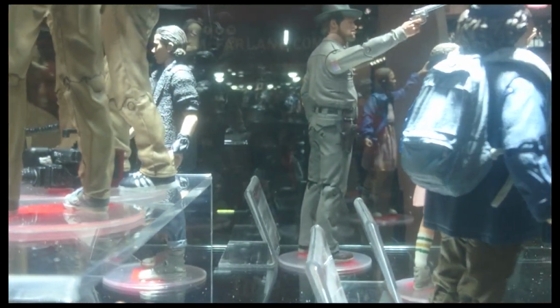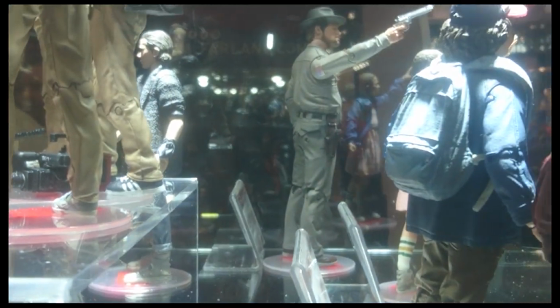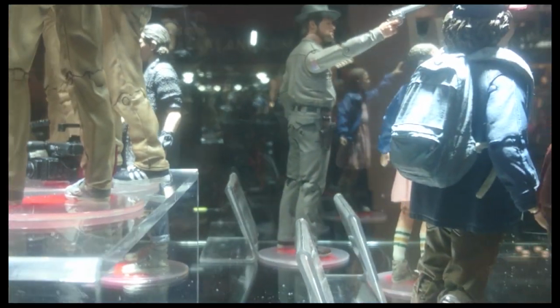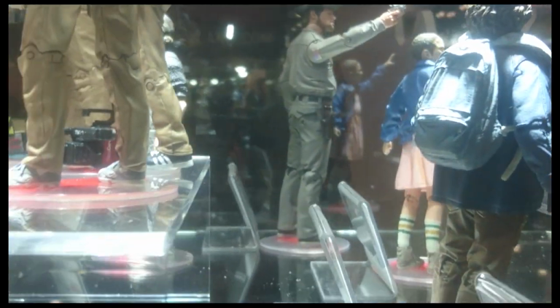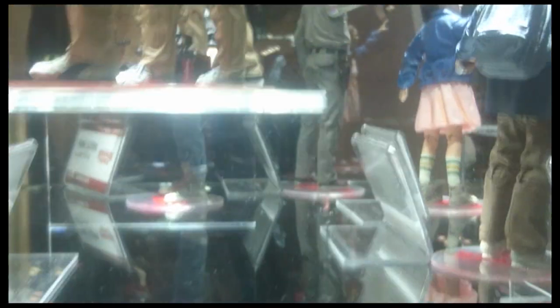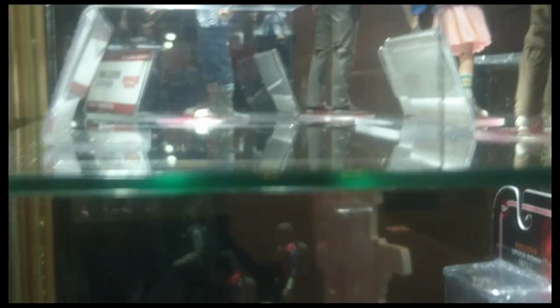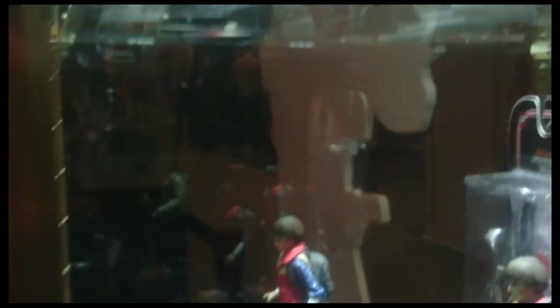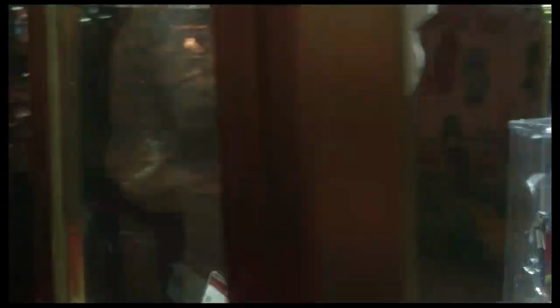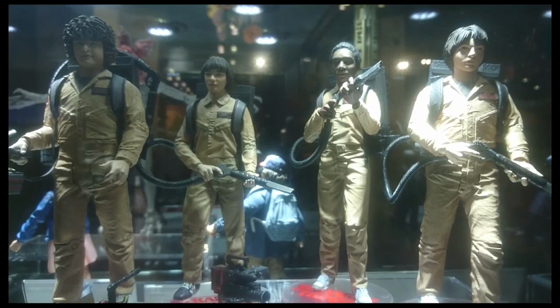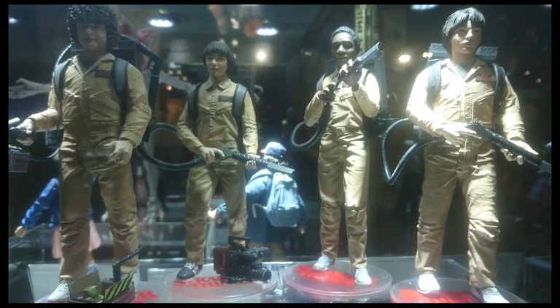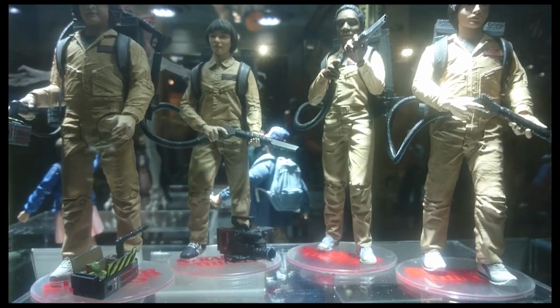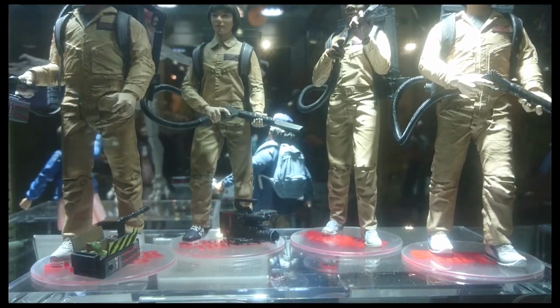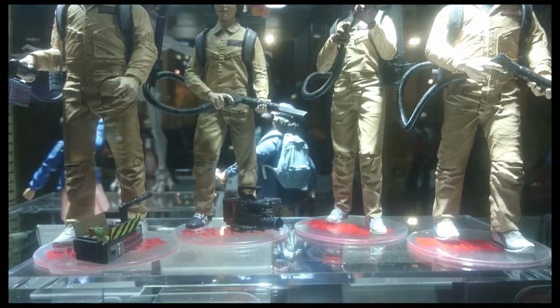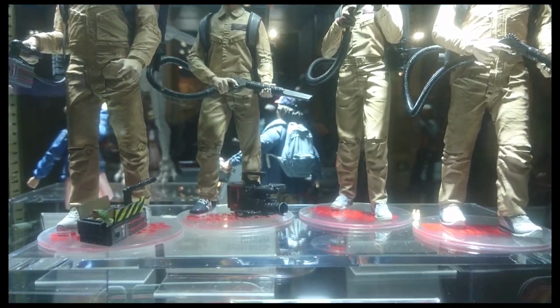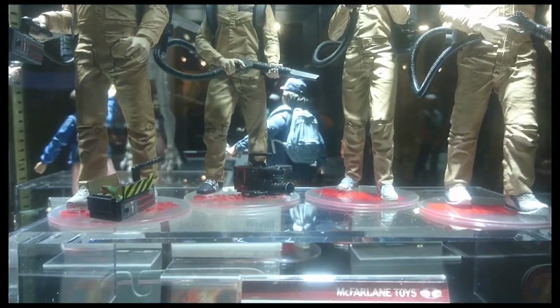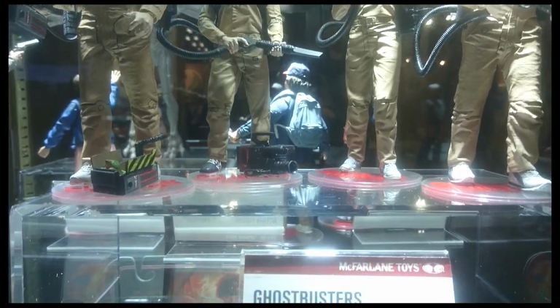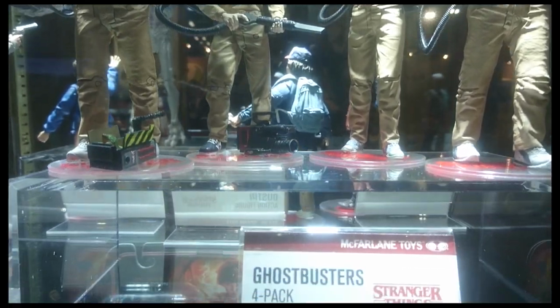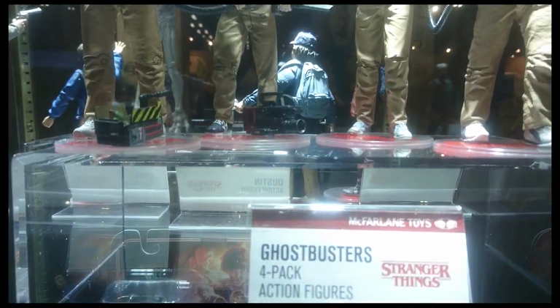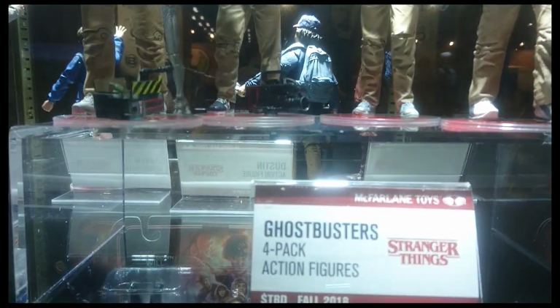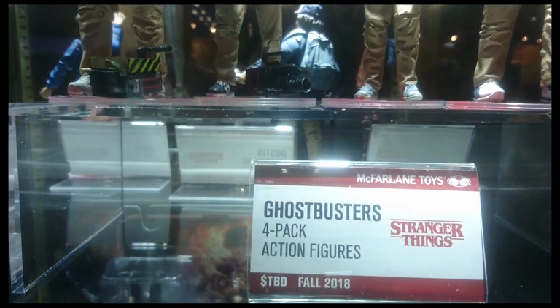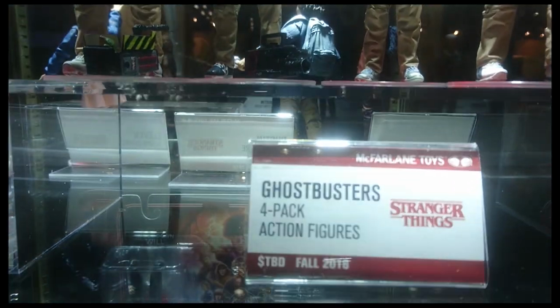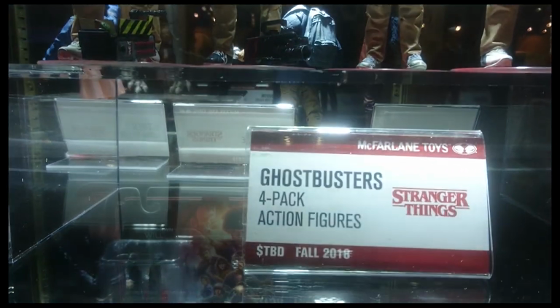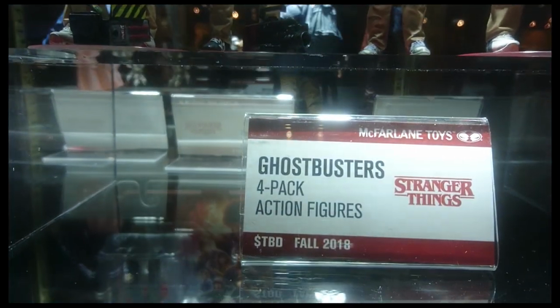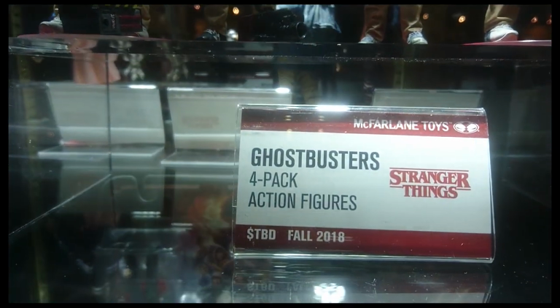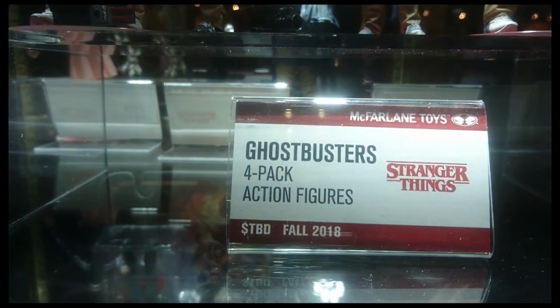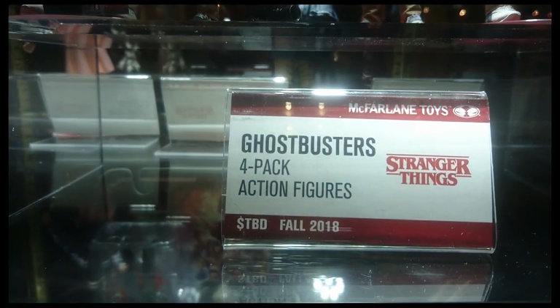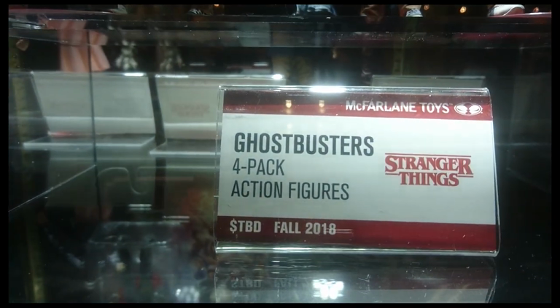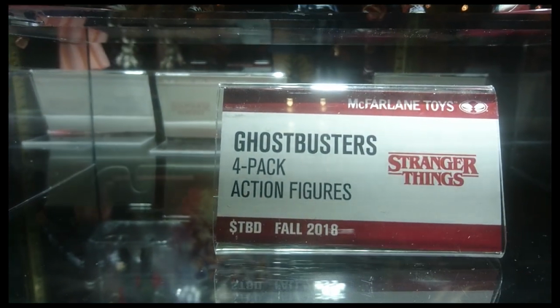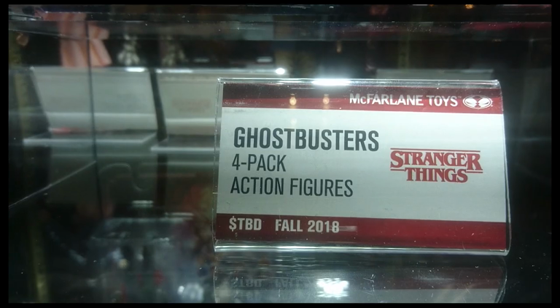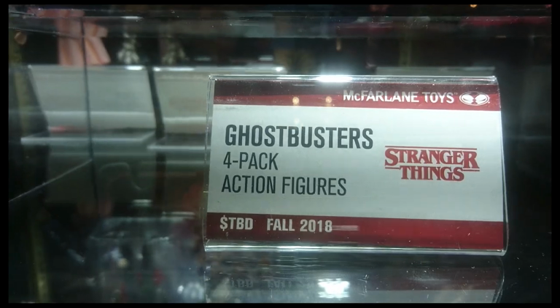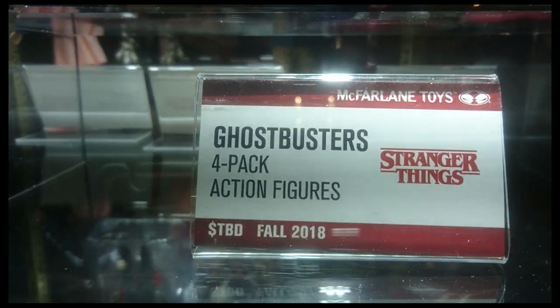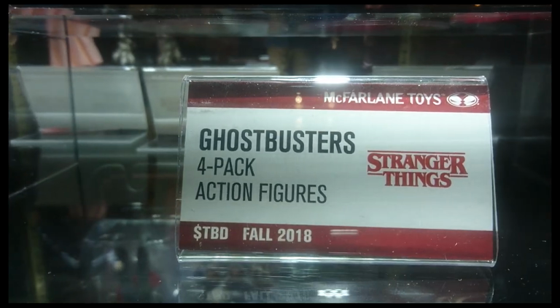We're really excited about the Ghostbusters 4-pack. It comes out this October 2018.